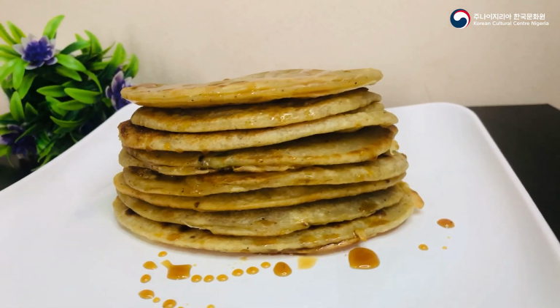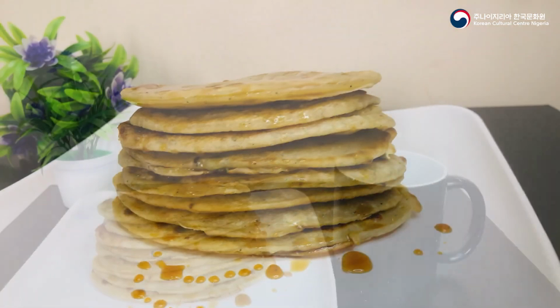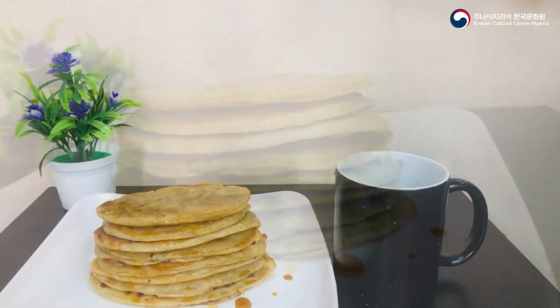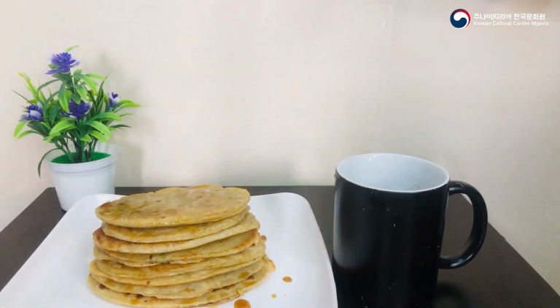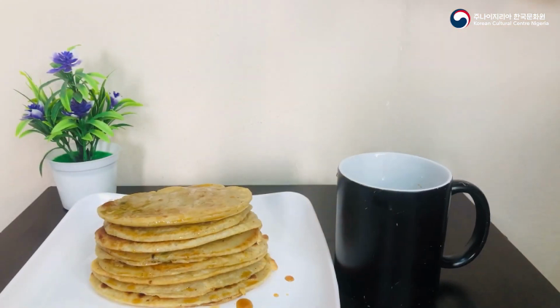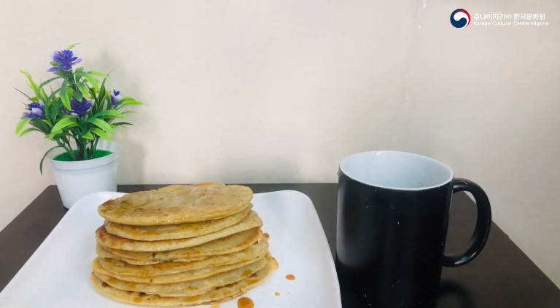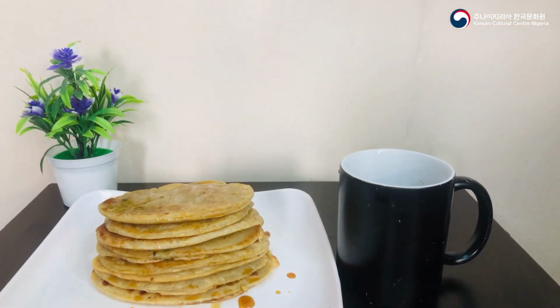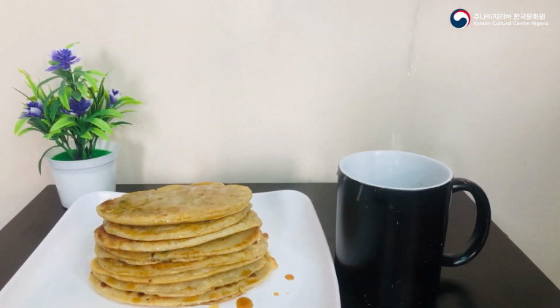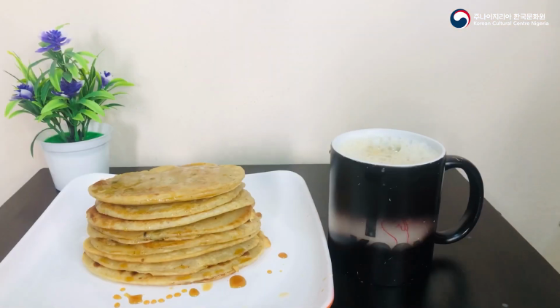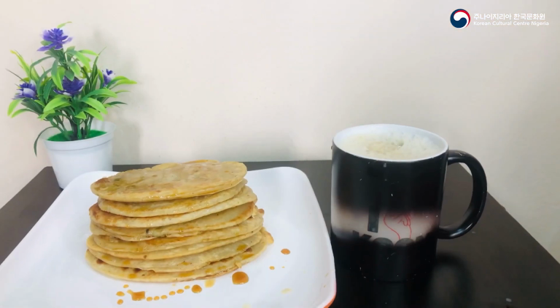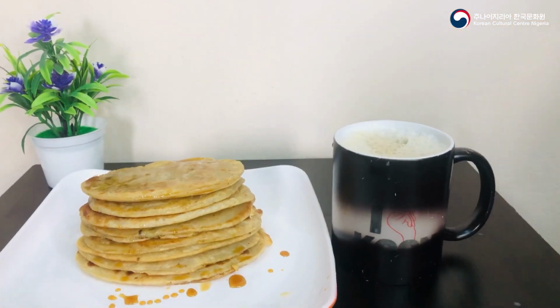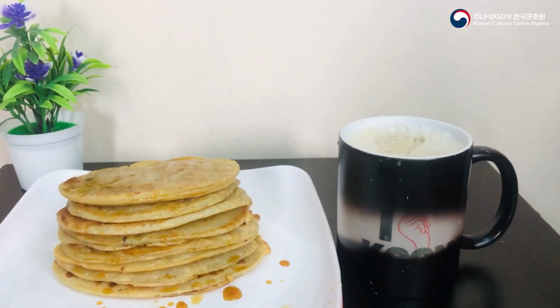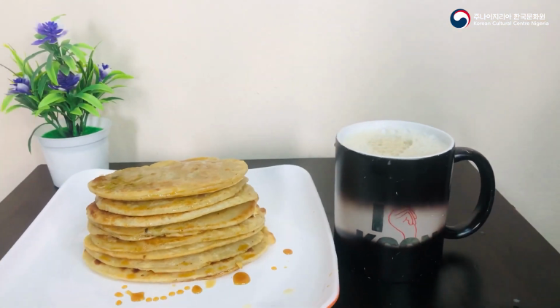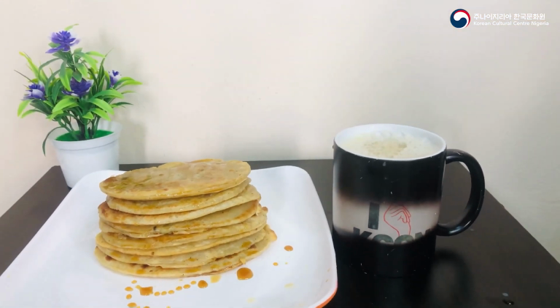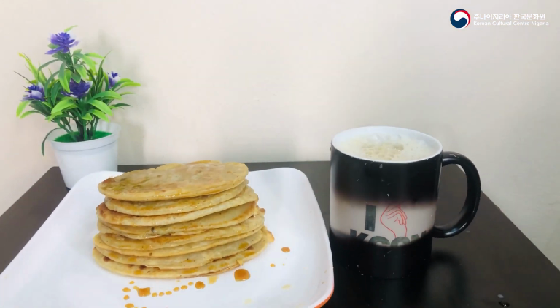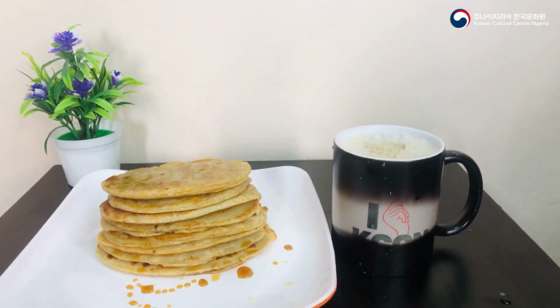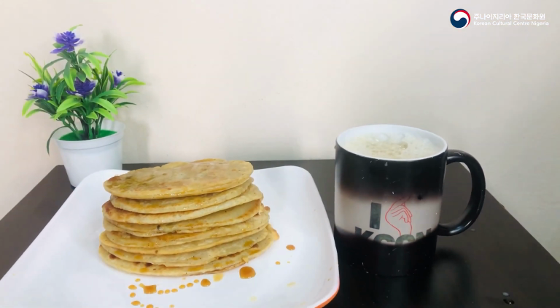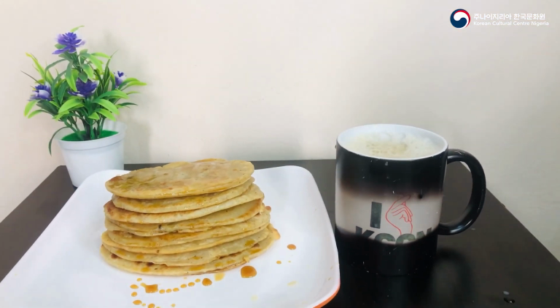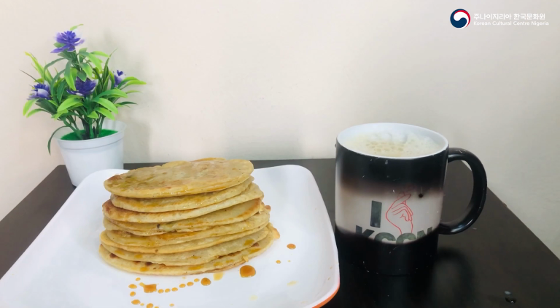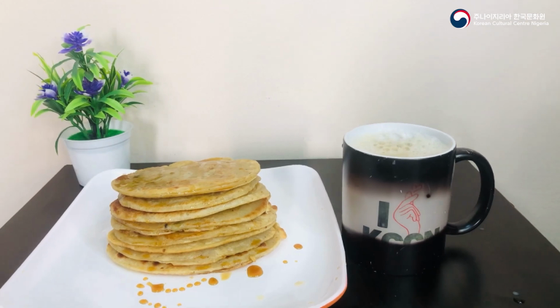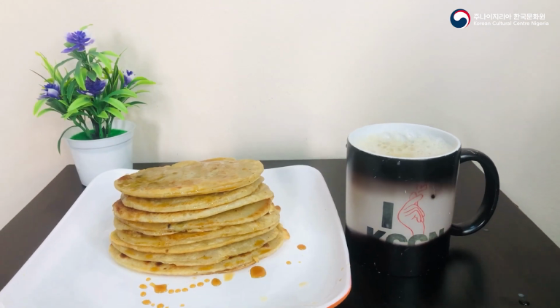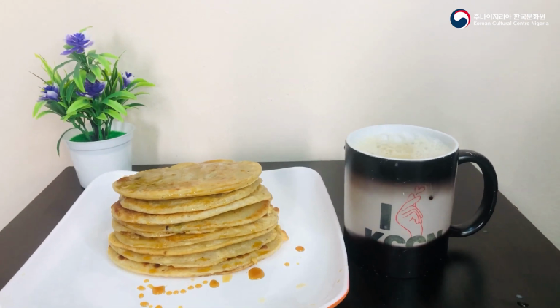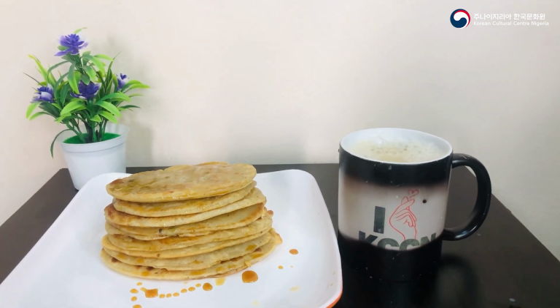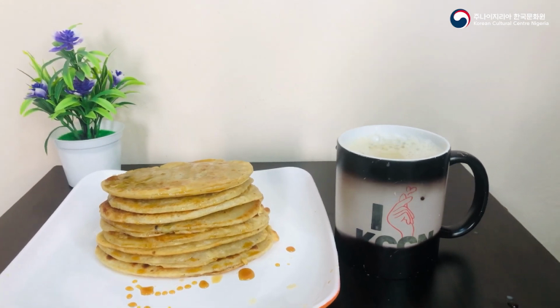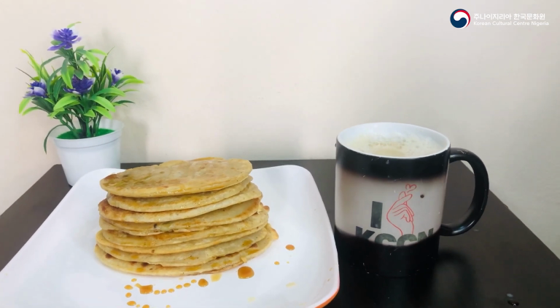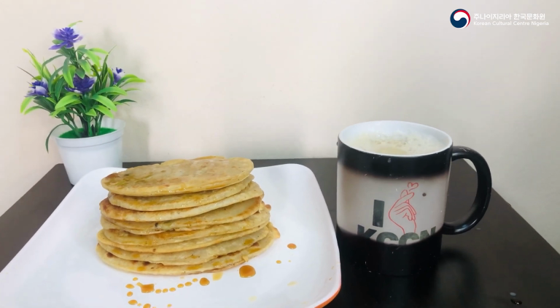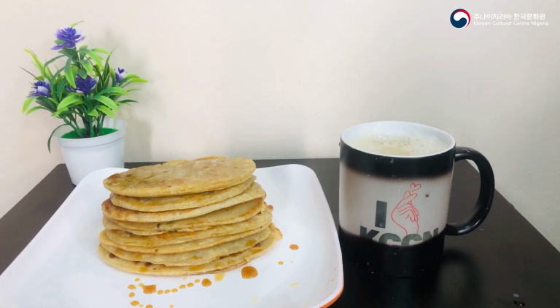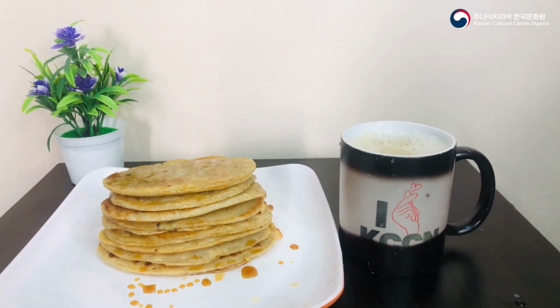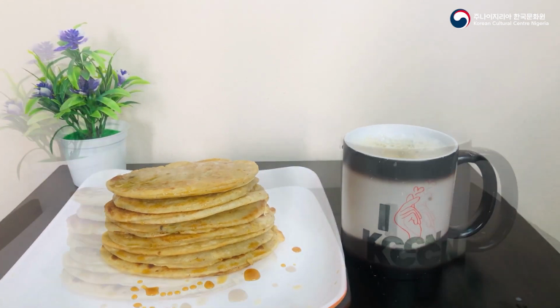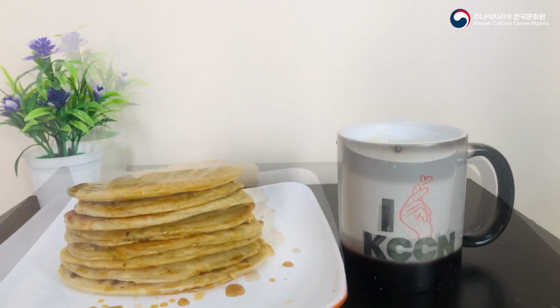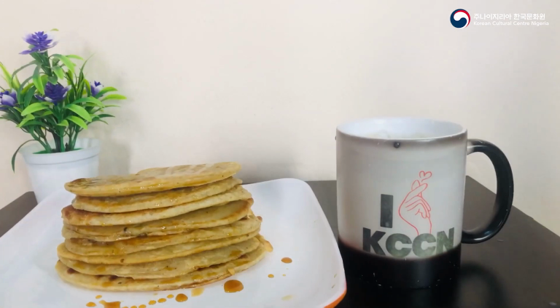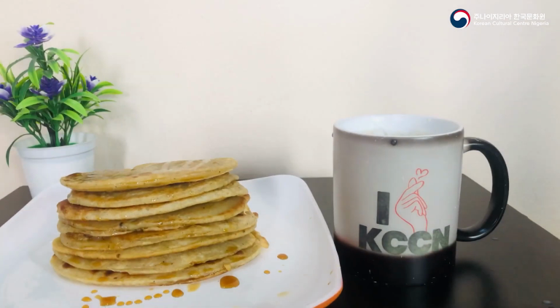The hotteok pancake can also be paired with a cup of coffee. Thanks for watching and please subscribe to this channel. Bye!